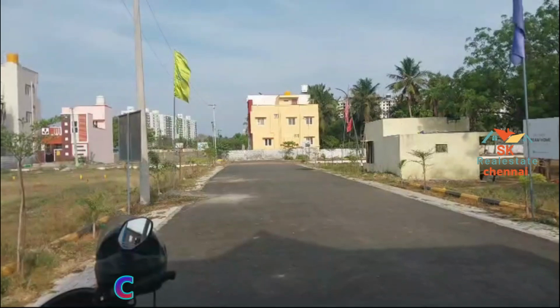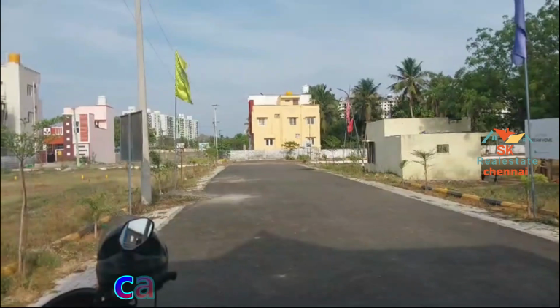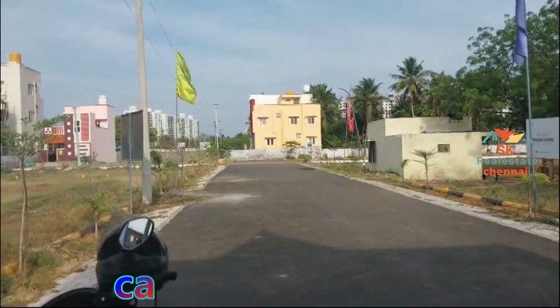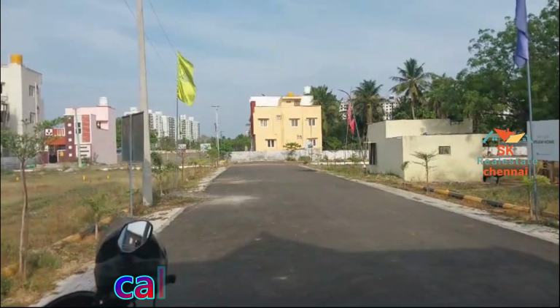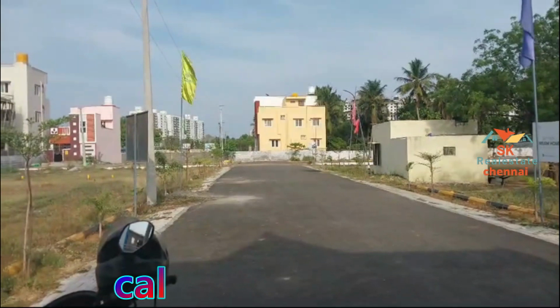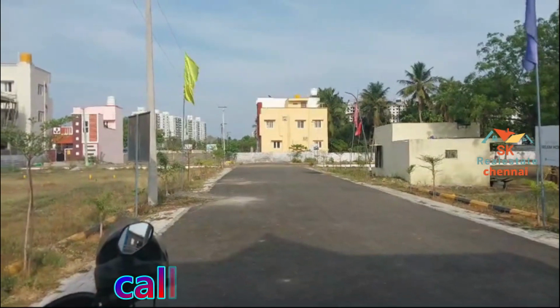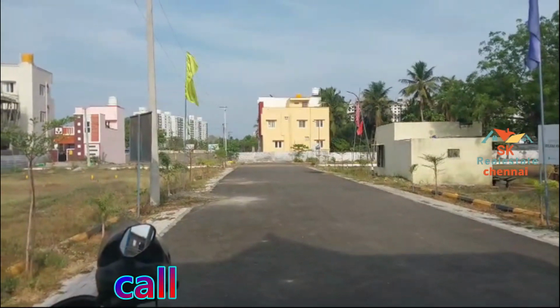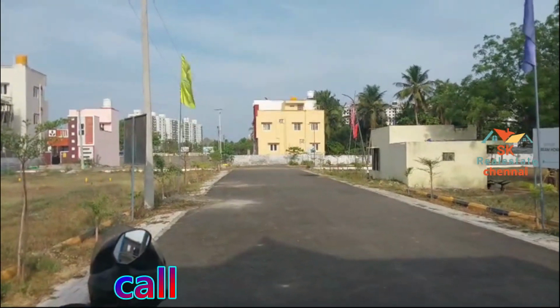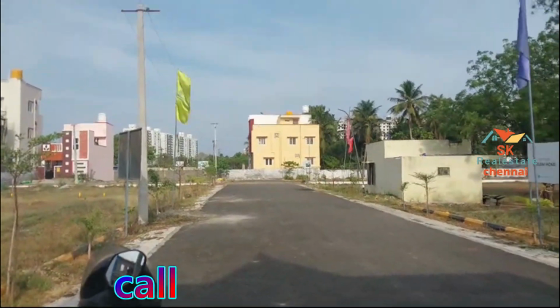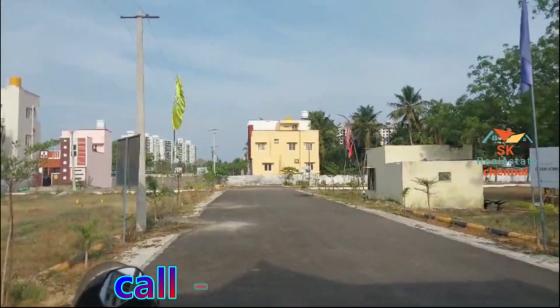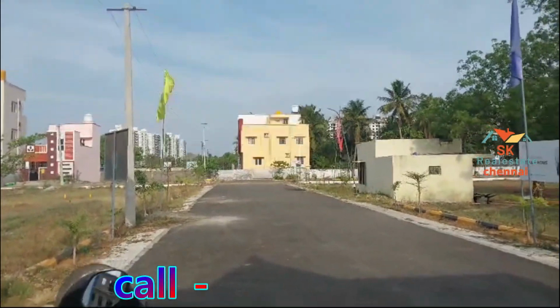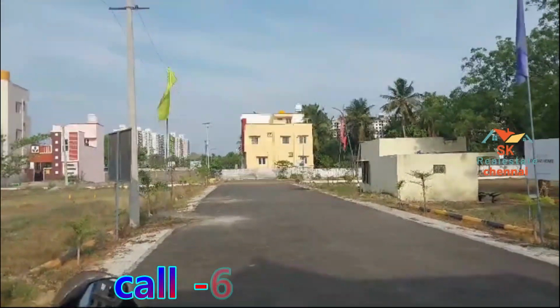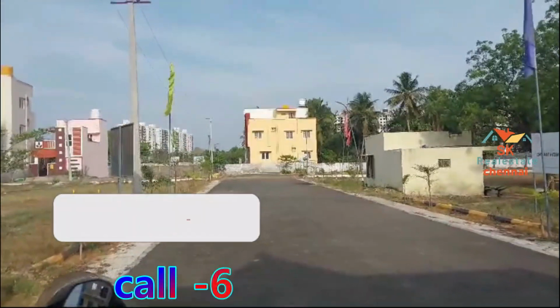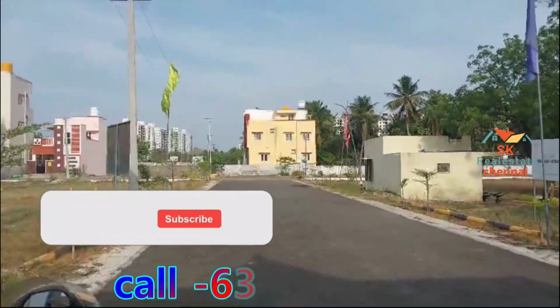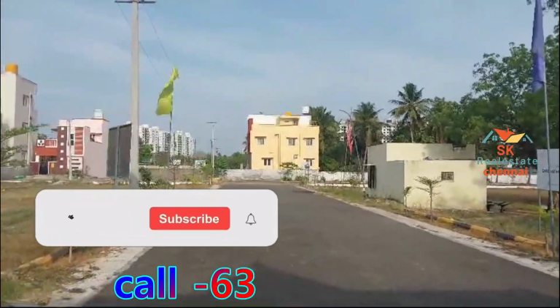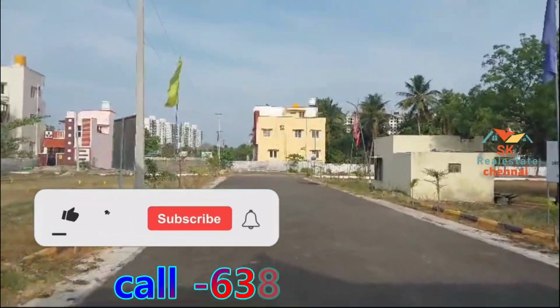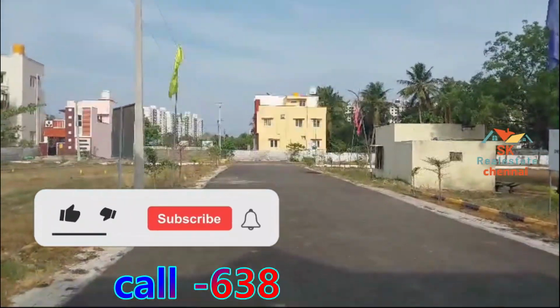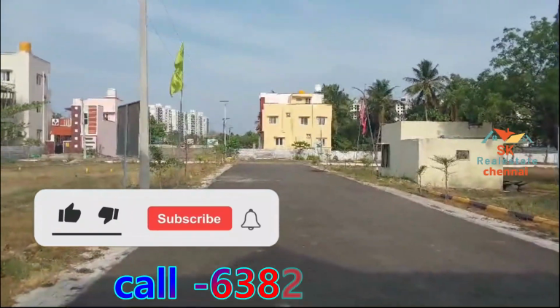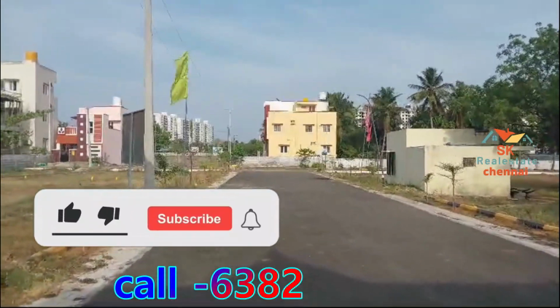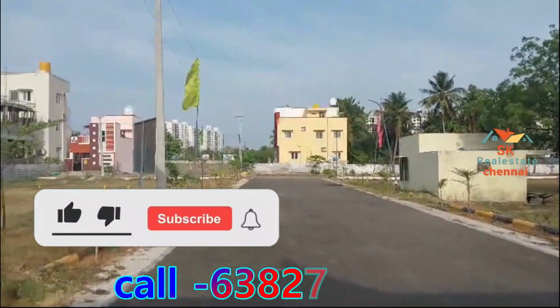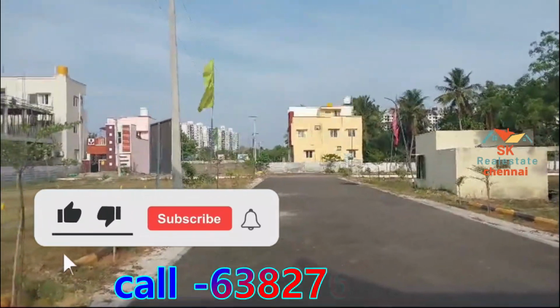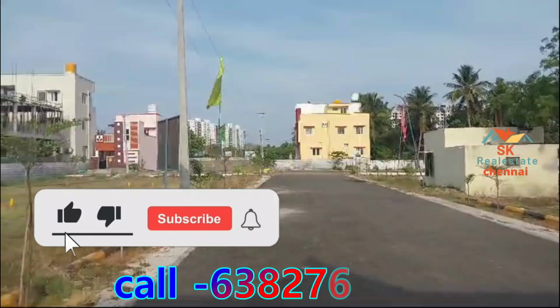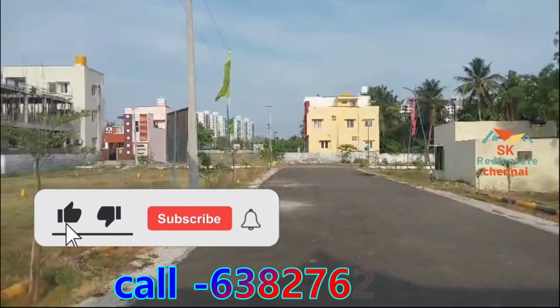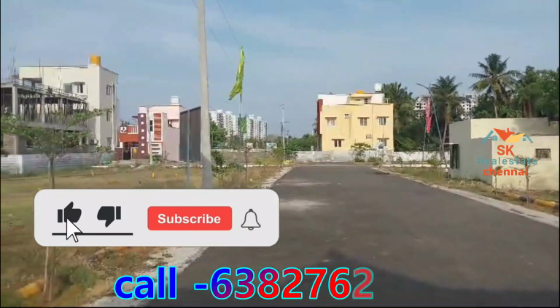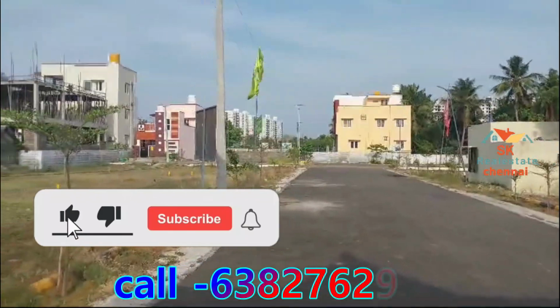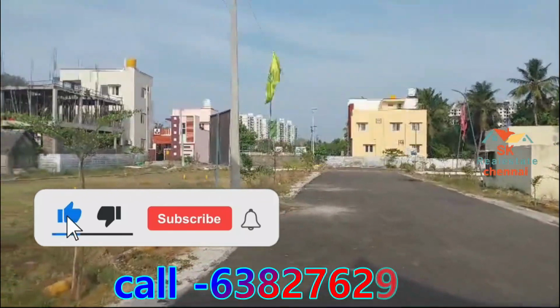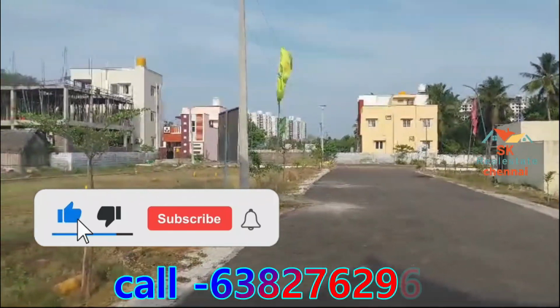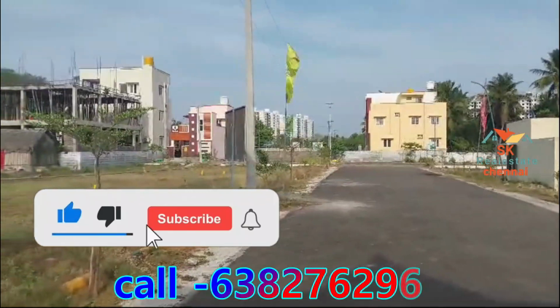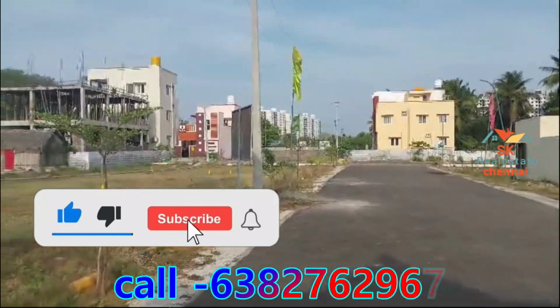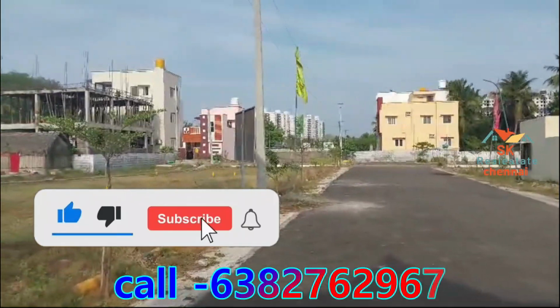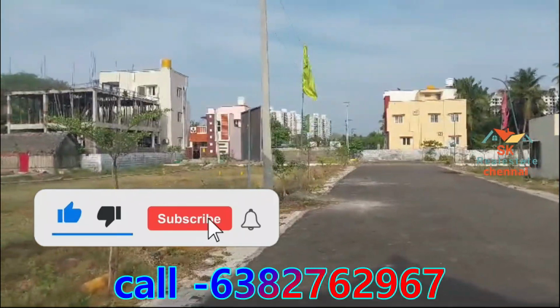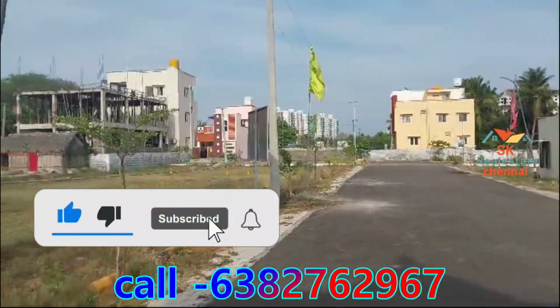The land rate per square feet is 3,800, and it is a negotiable rate. If you have a full deal, you can call the number on the screen.